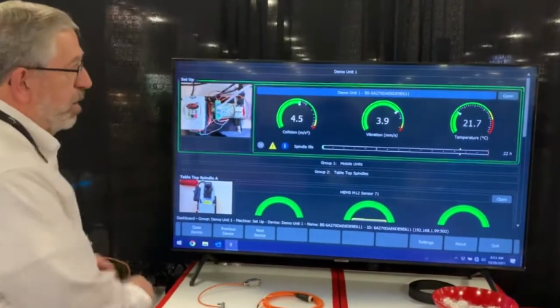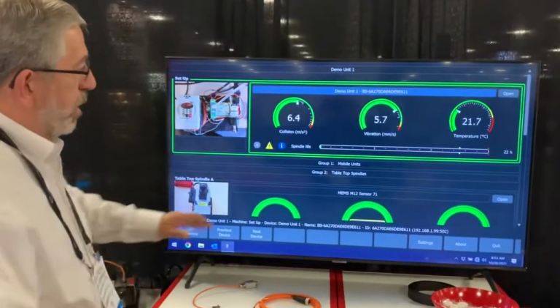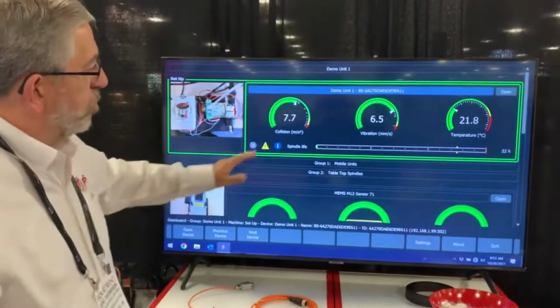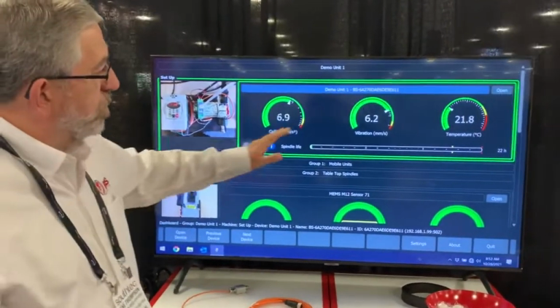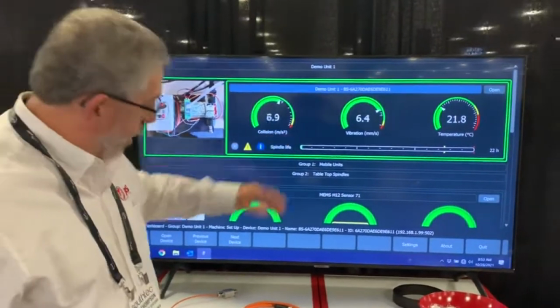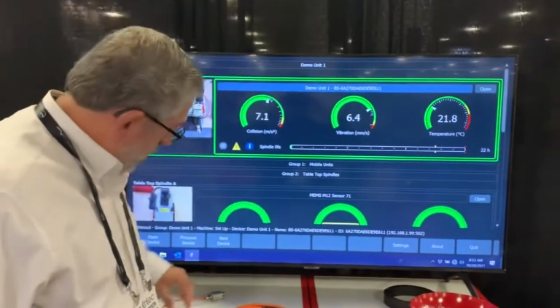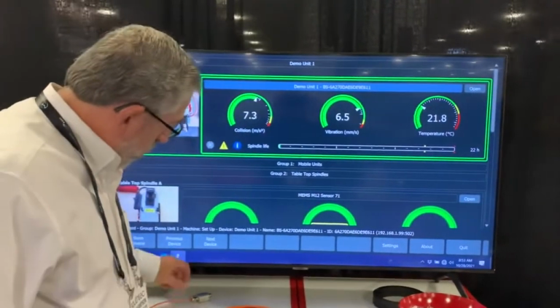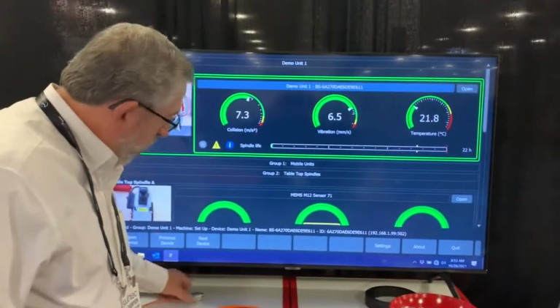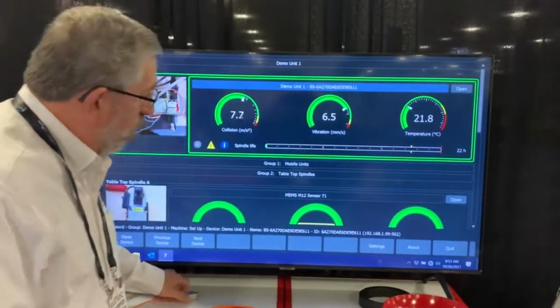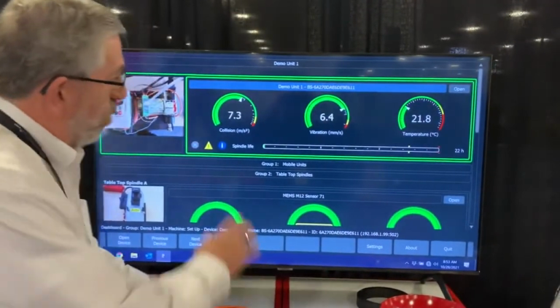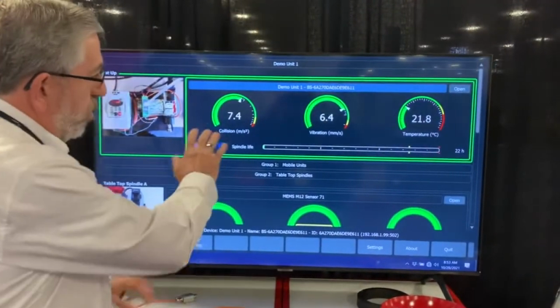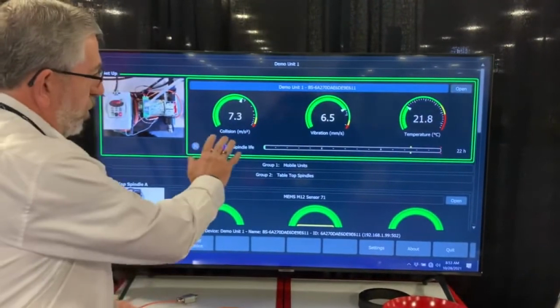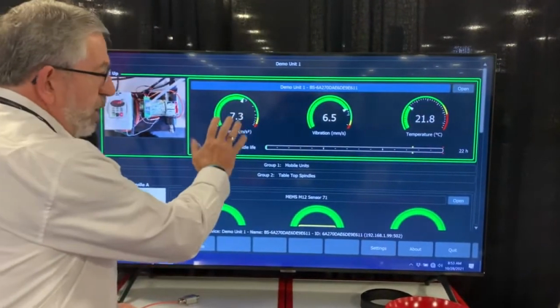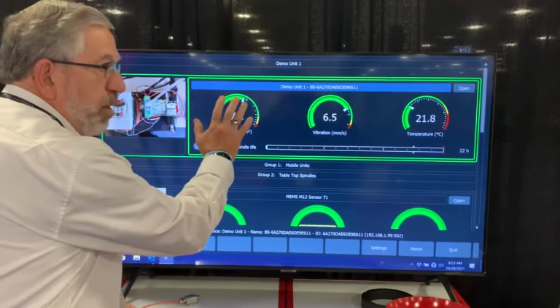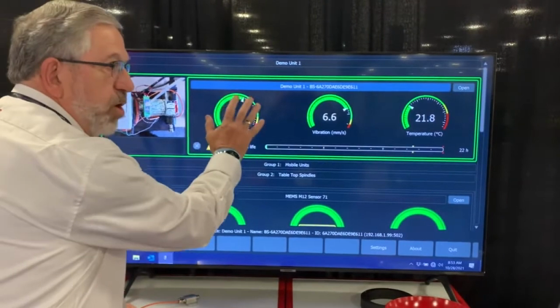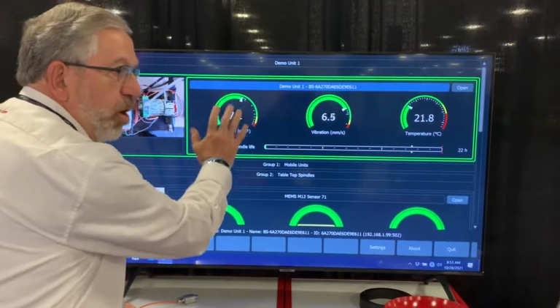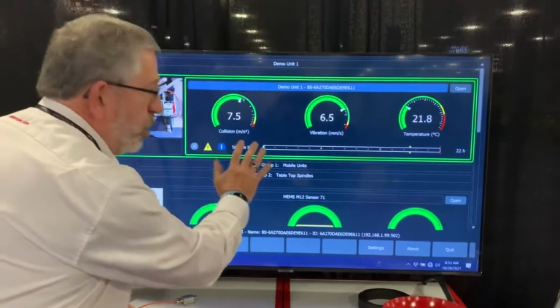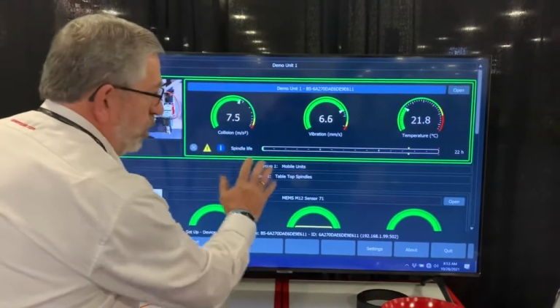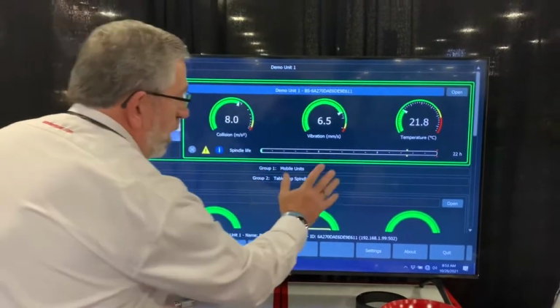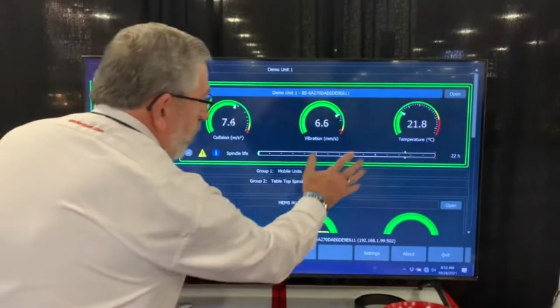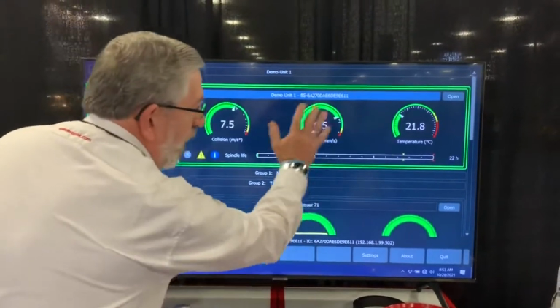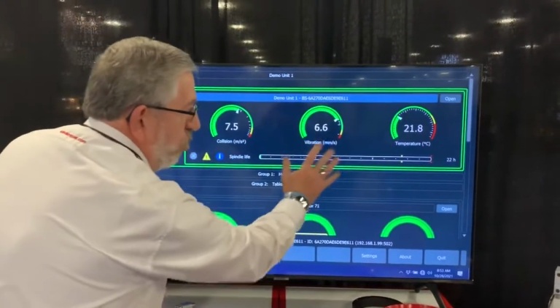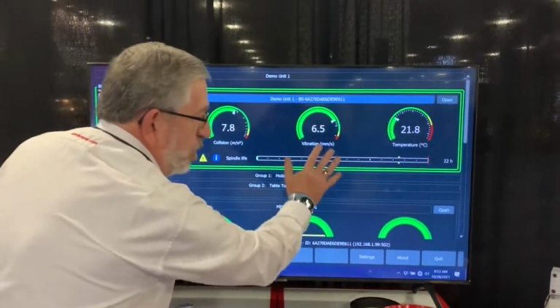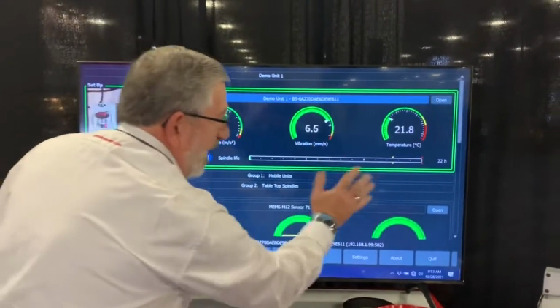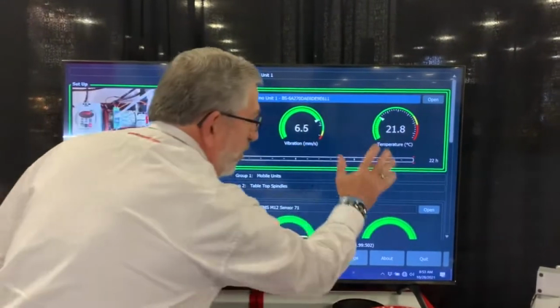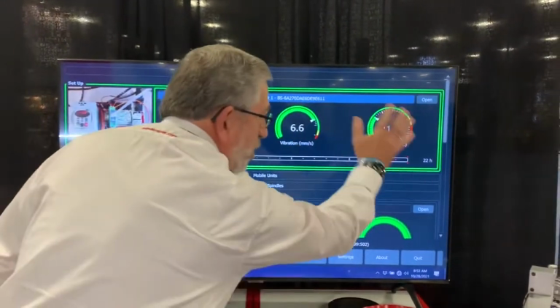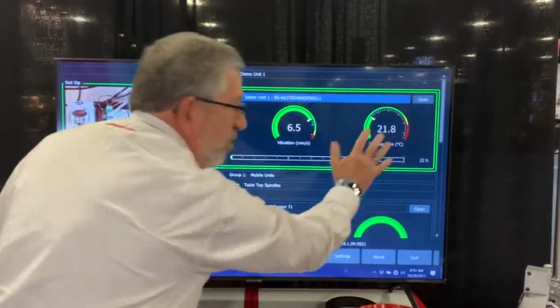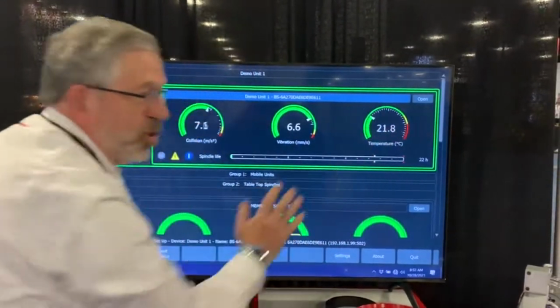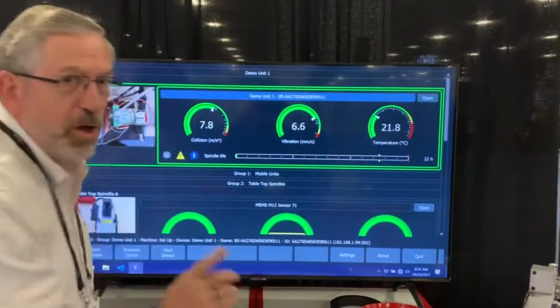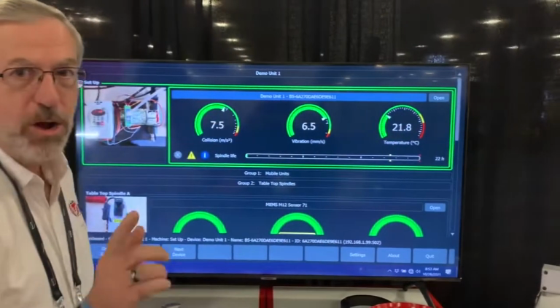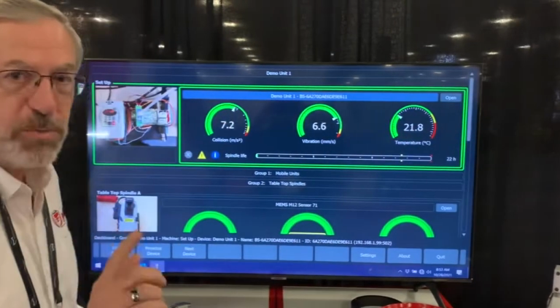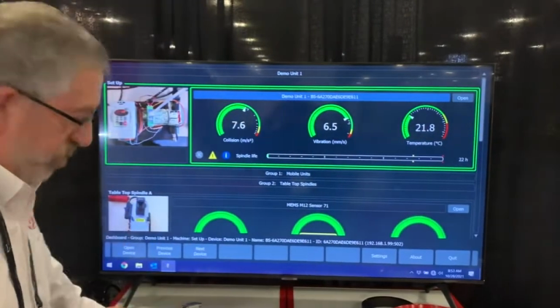As you can see, we are monitoring the collision, the vibration, and the temperature of our spindle.